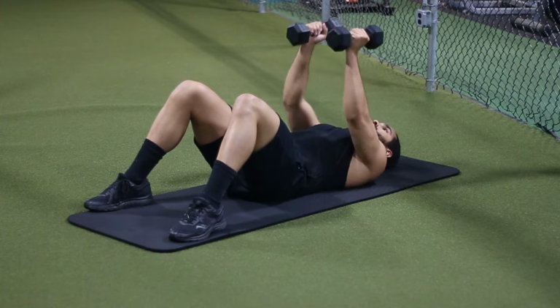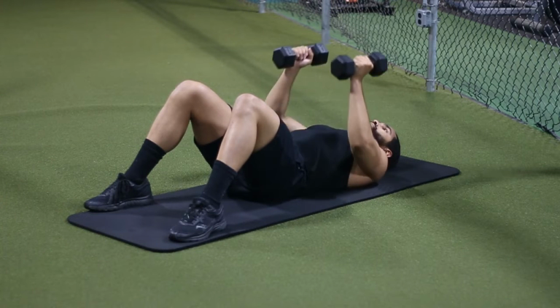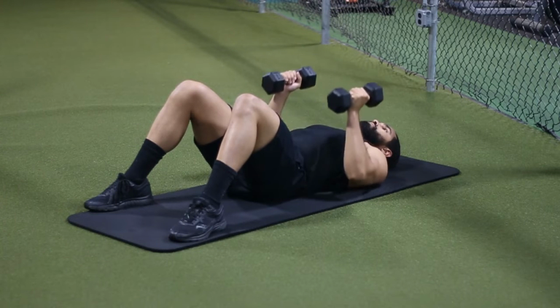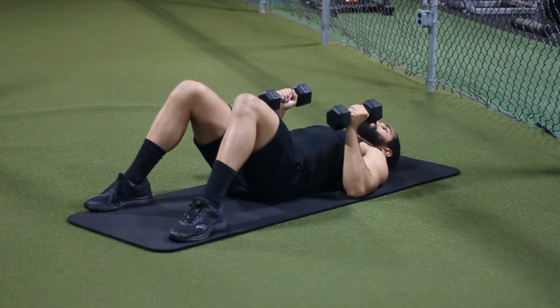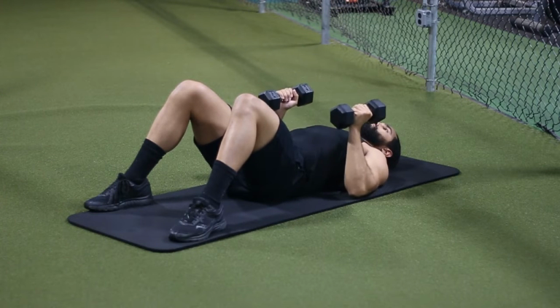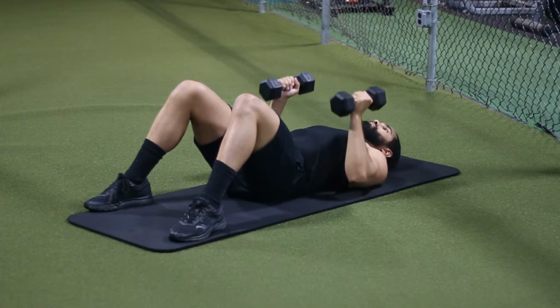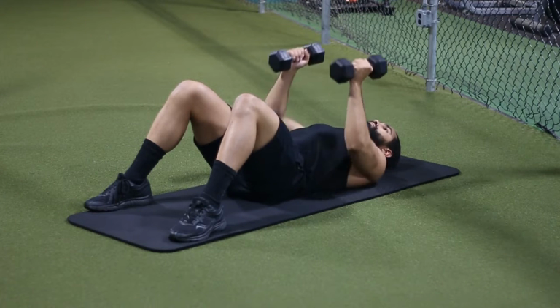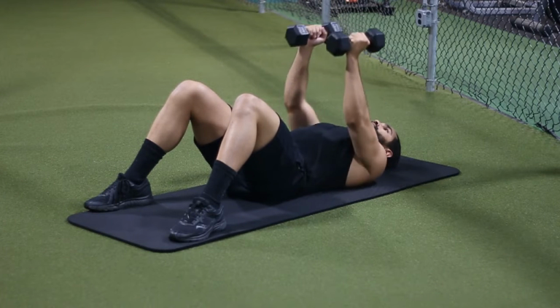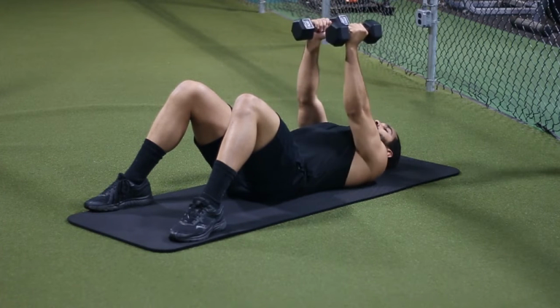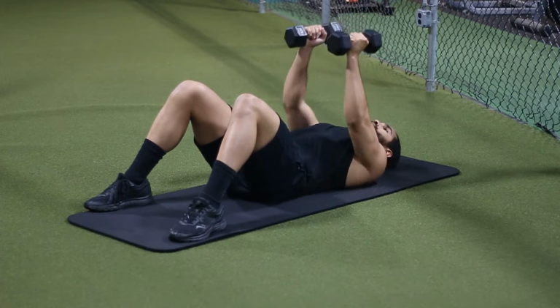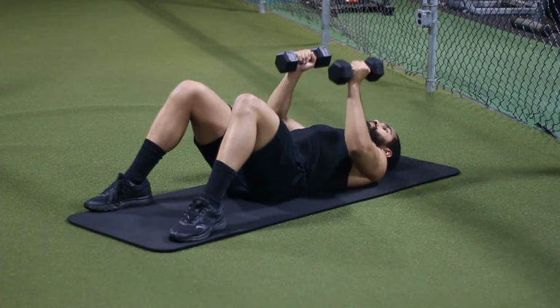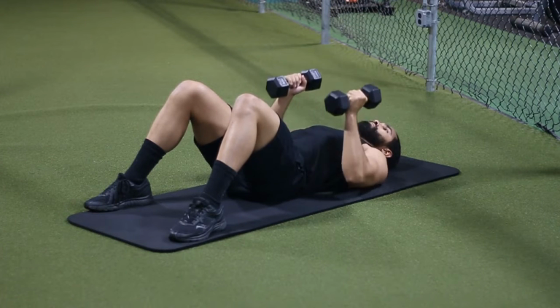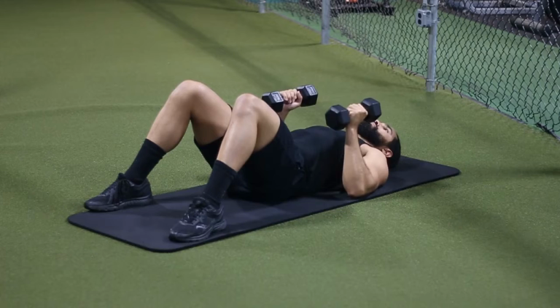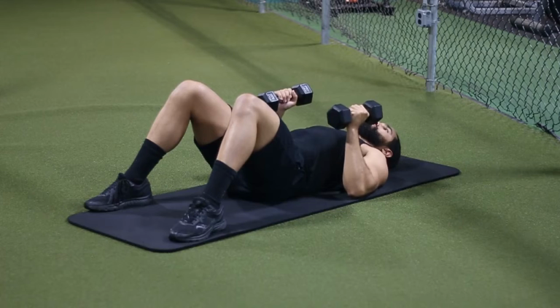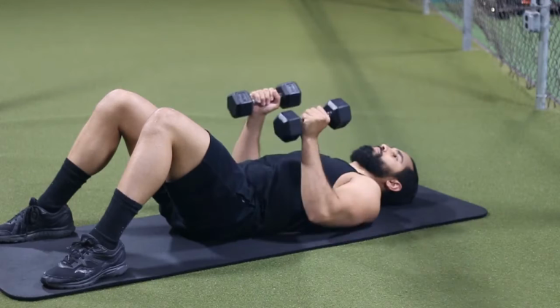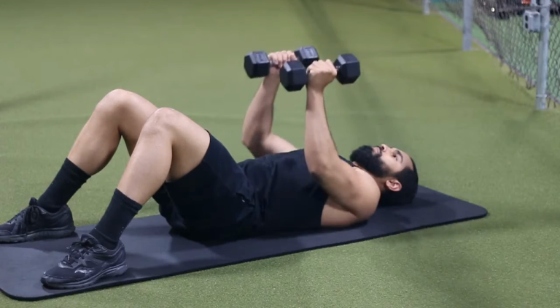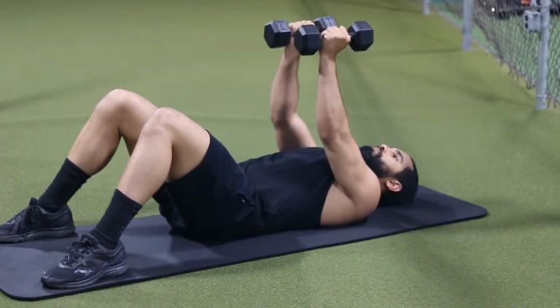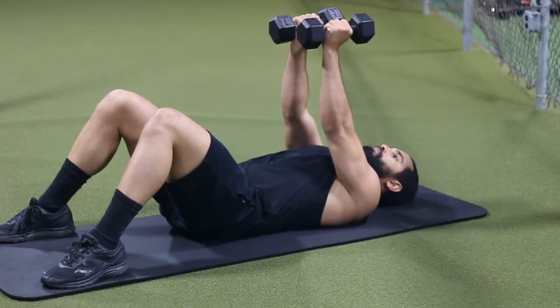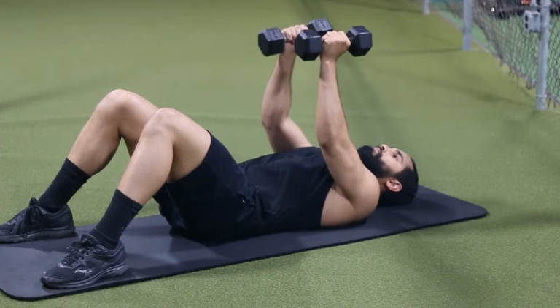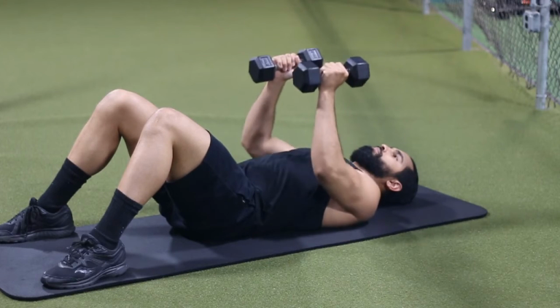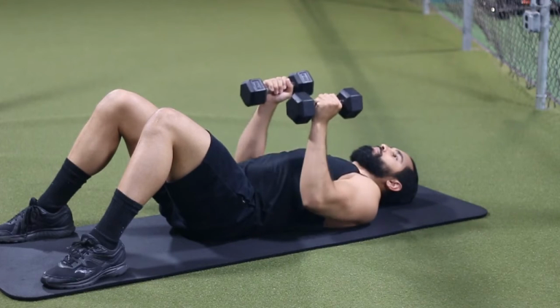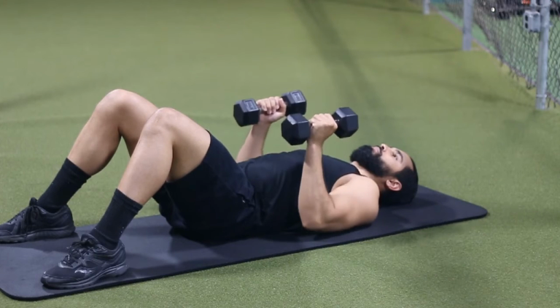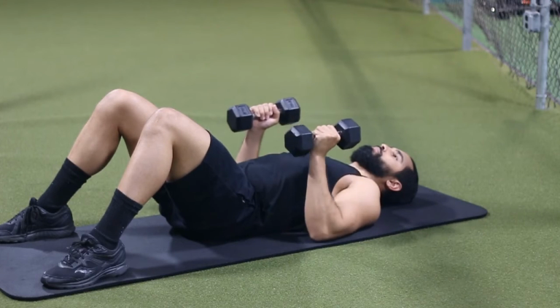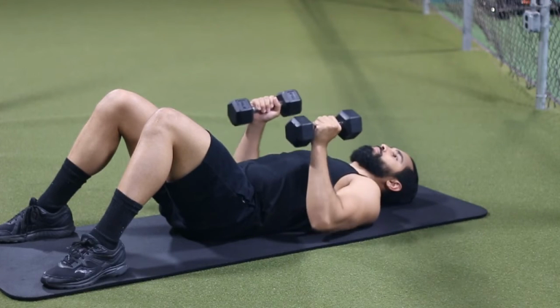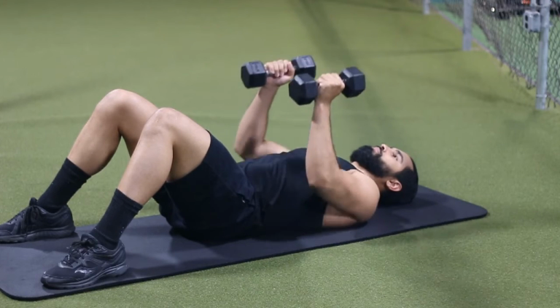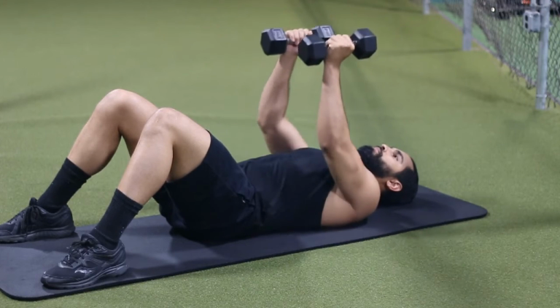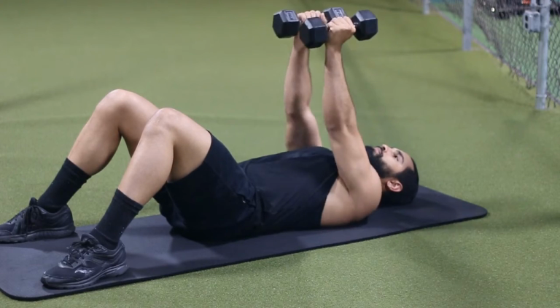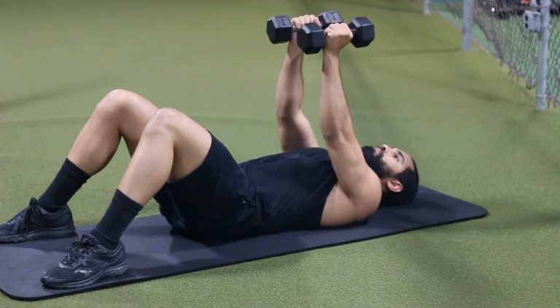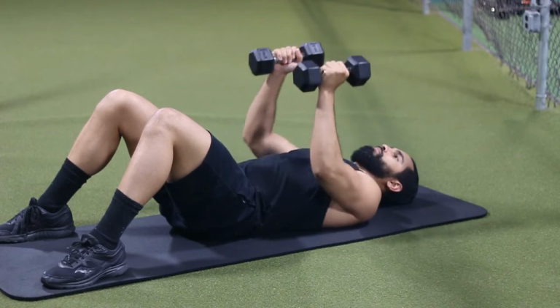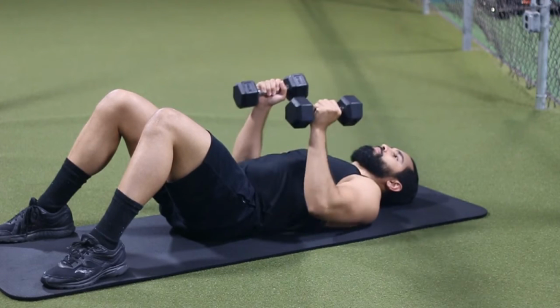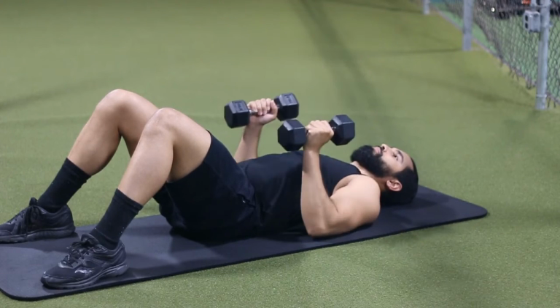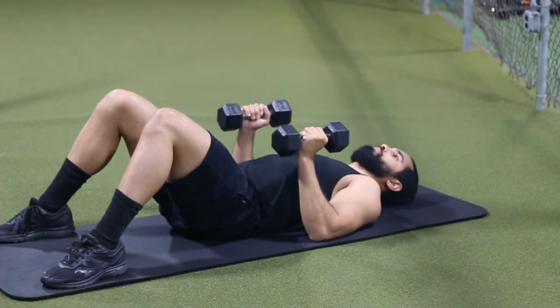What I recommend is that you start off with around 20 repetitions. Make sure you can do that very comfortably and then slowly start to increase the weight over time — so every other week or so.